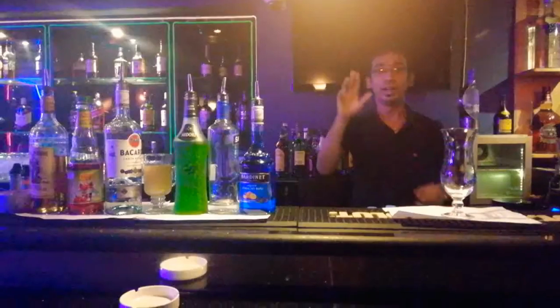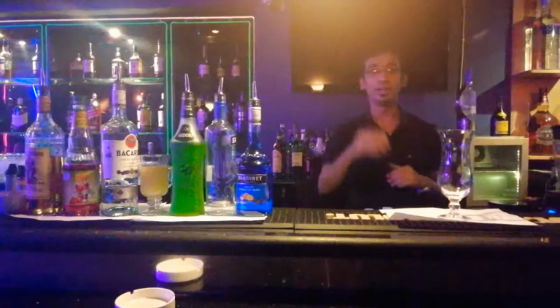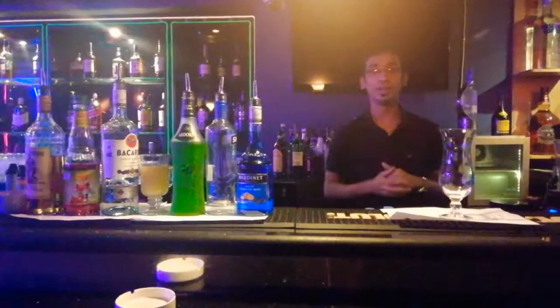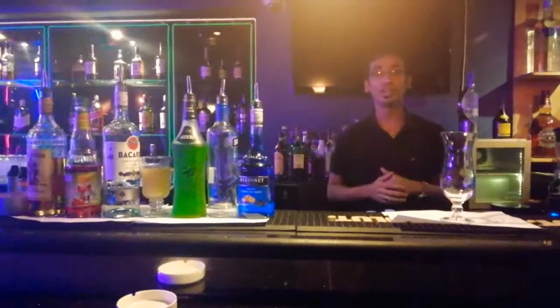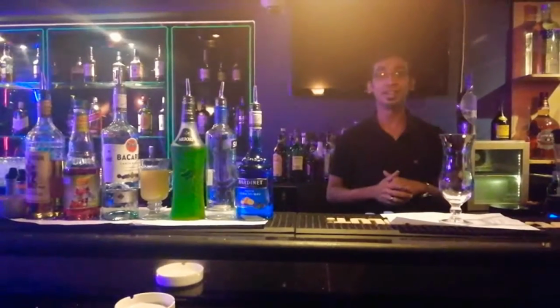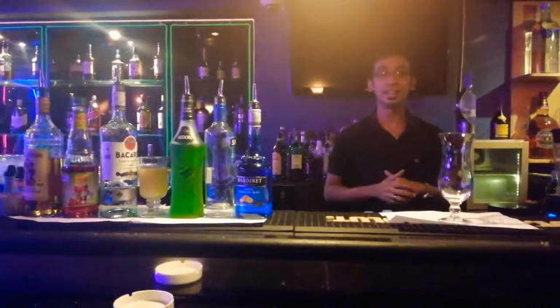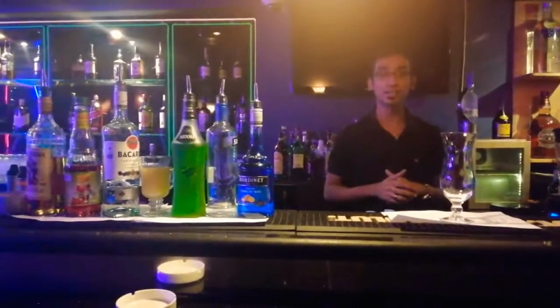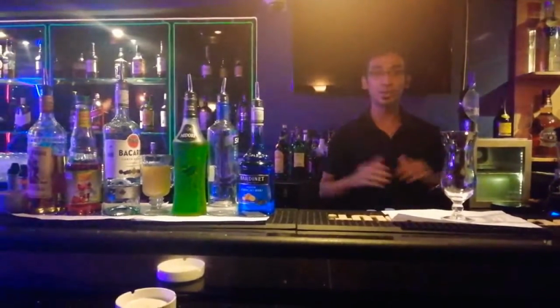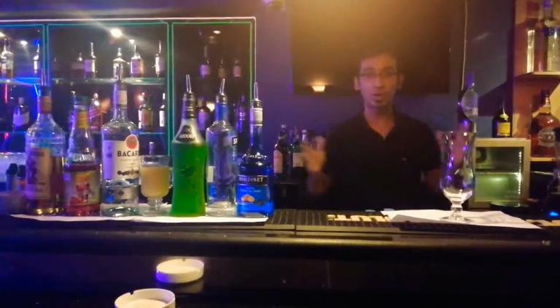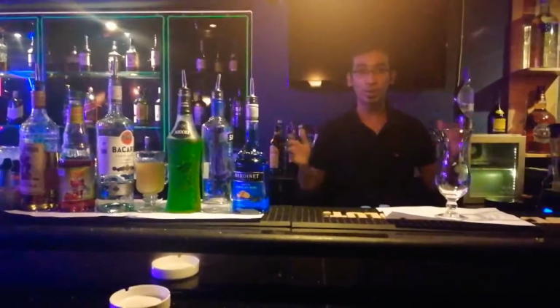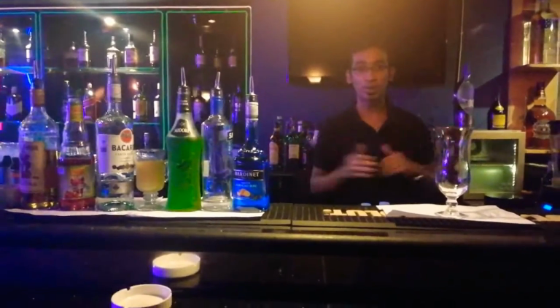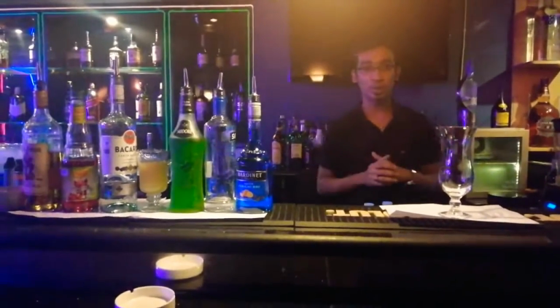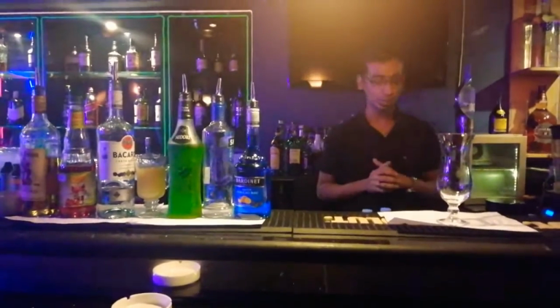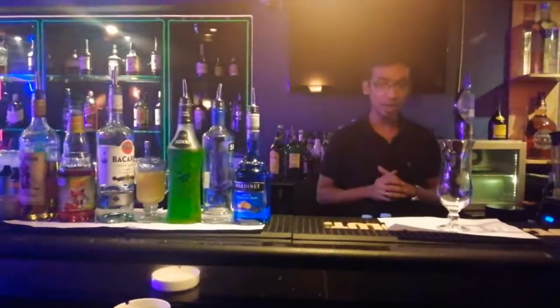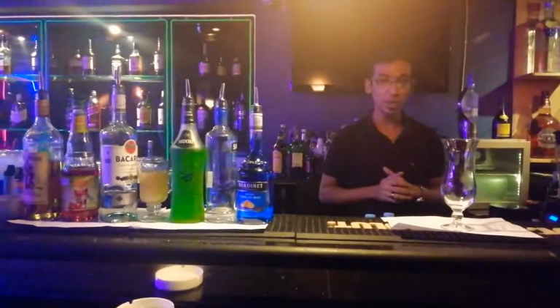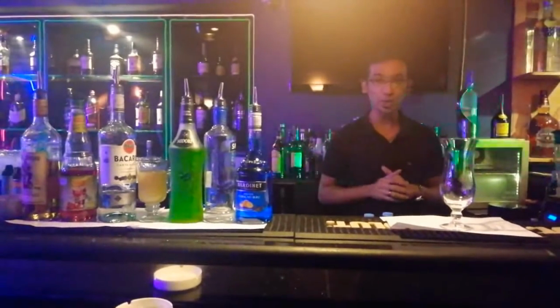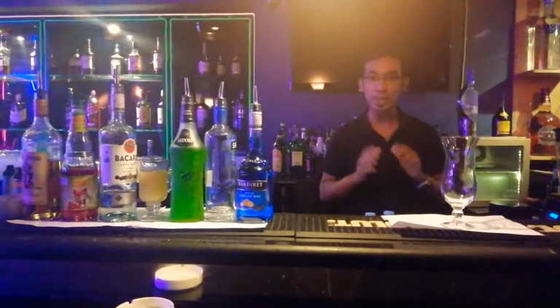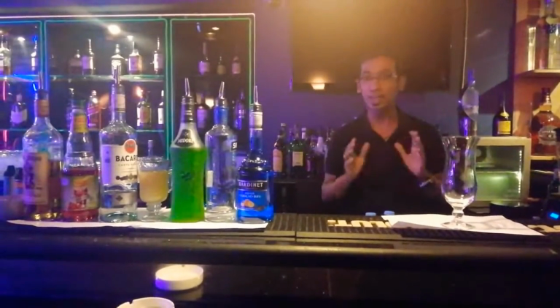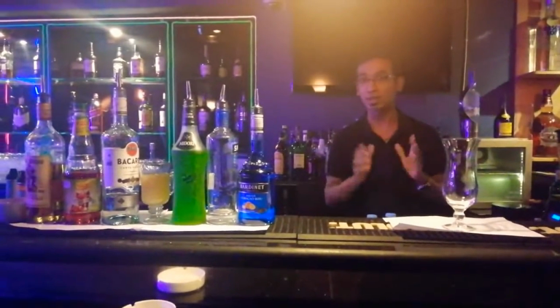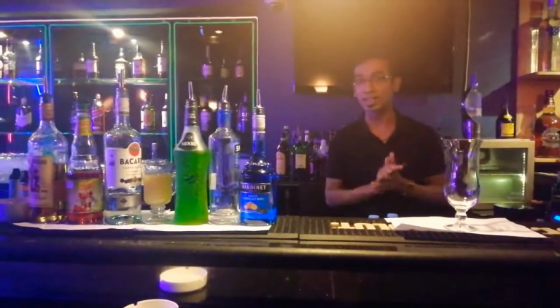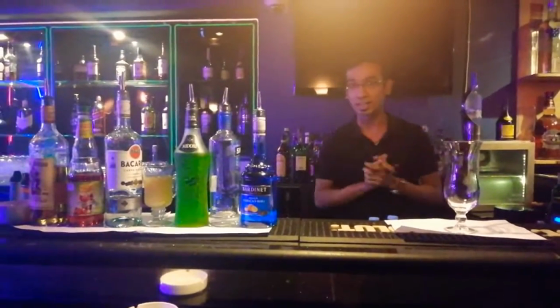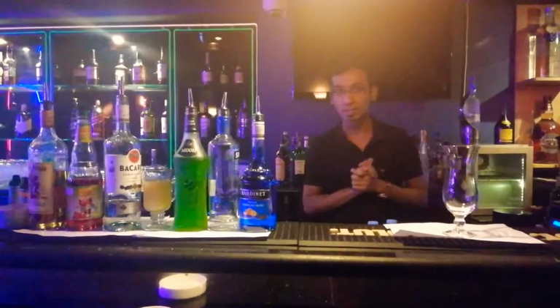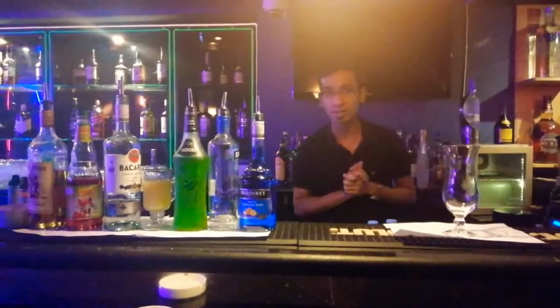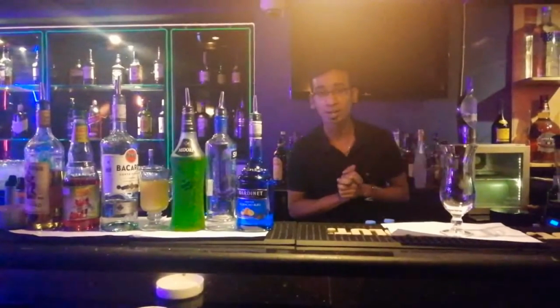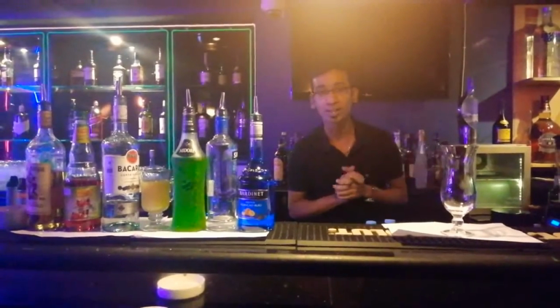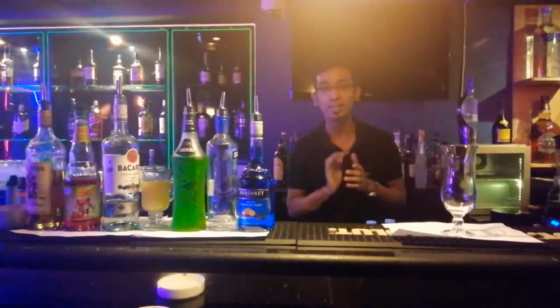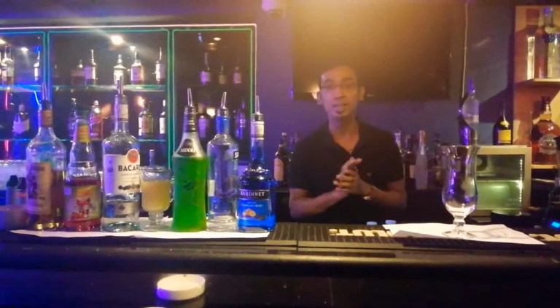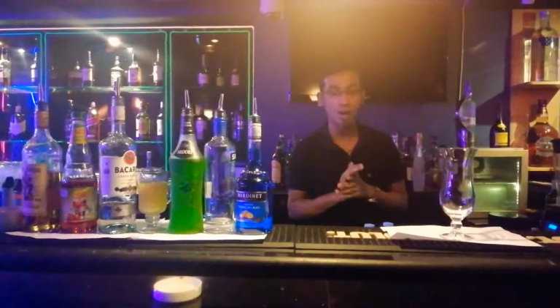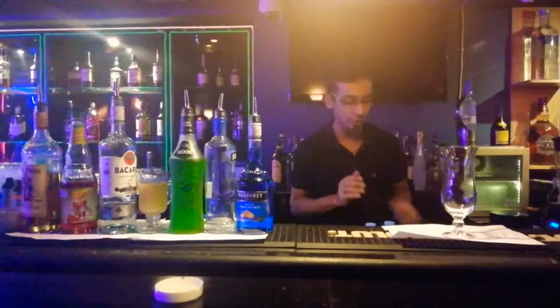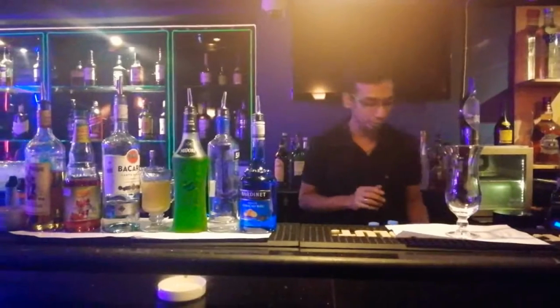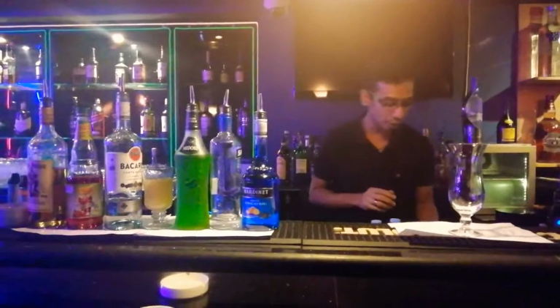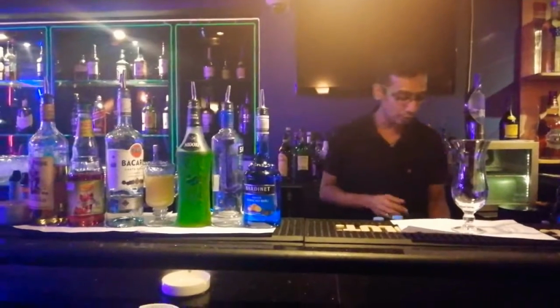Hello everyone, this is a kumulah. Today I am going to make a cocktail. This is called Diffield Marmite.